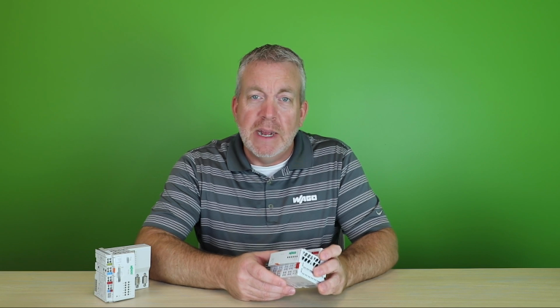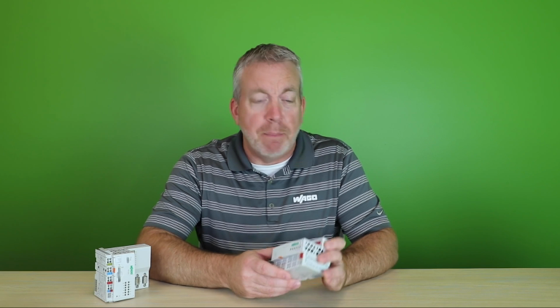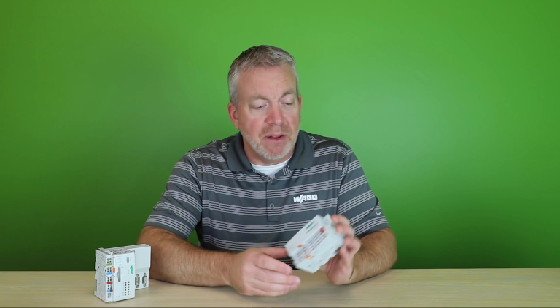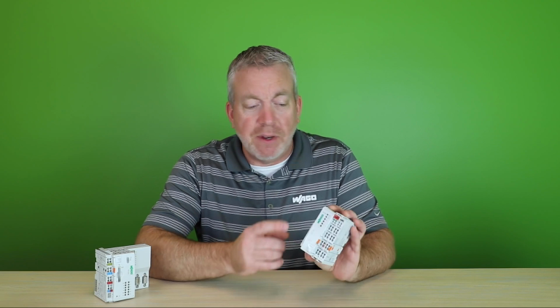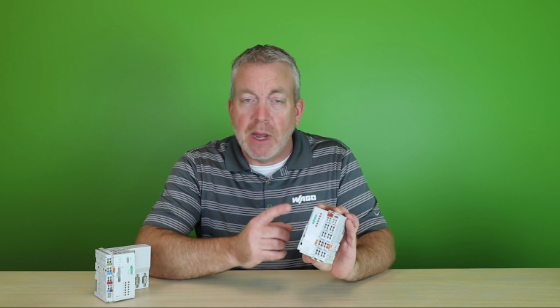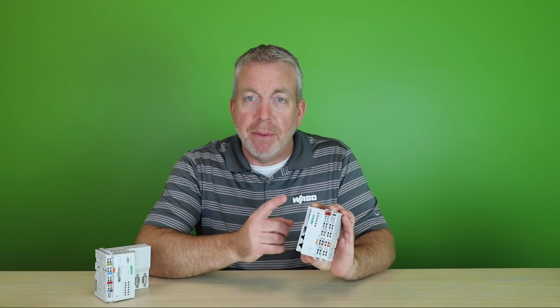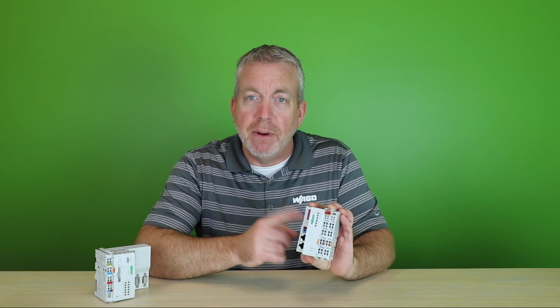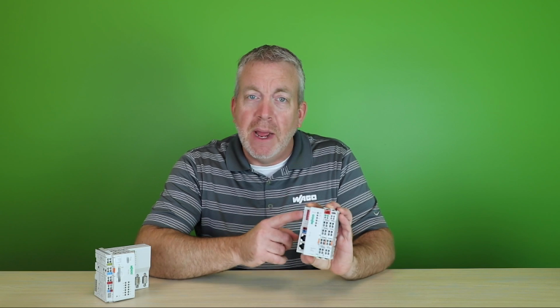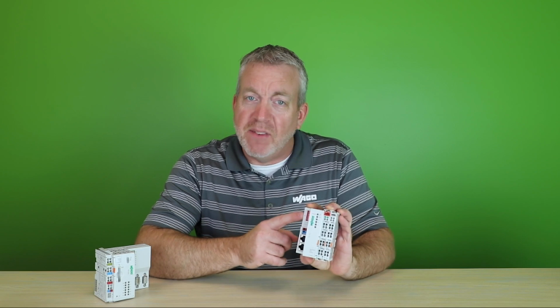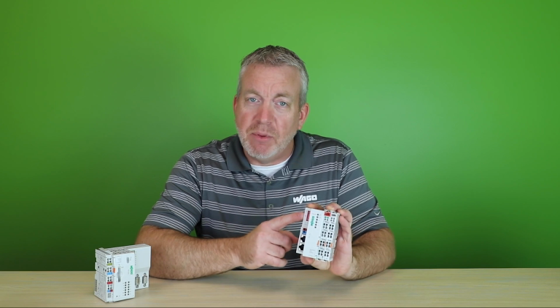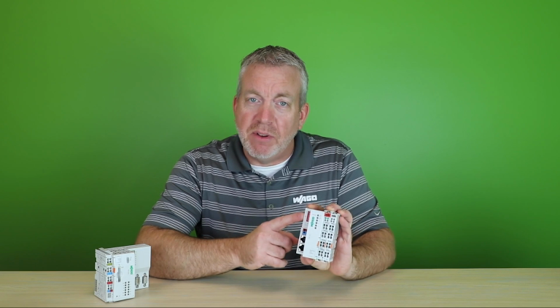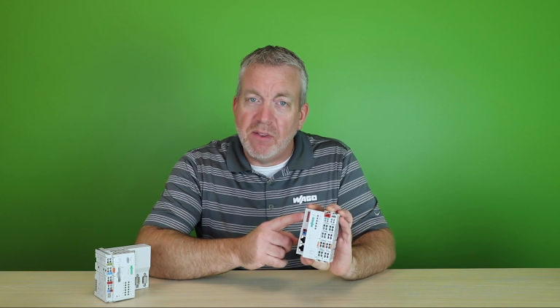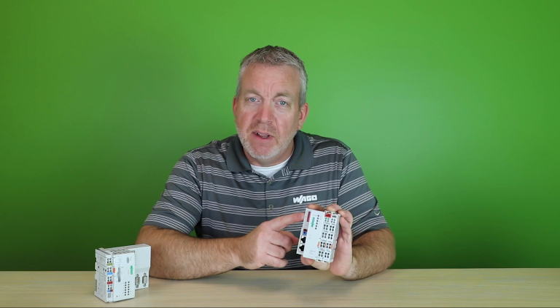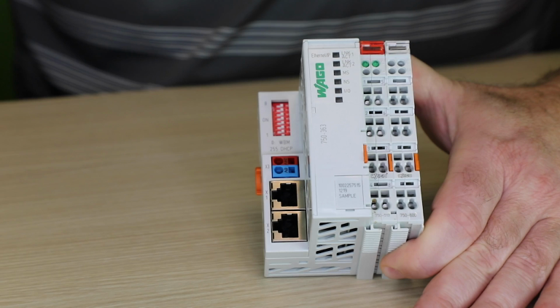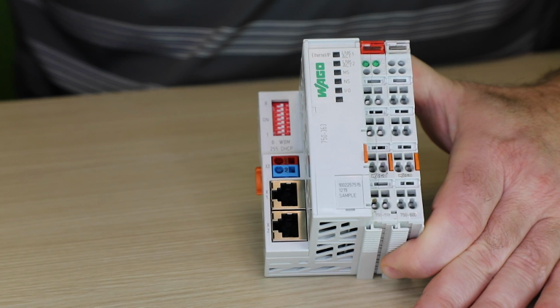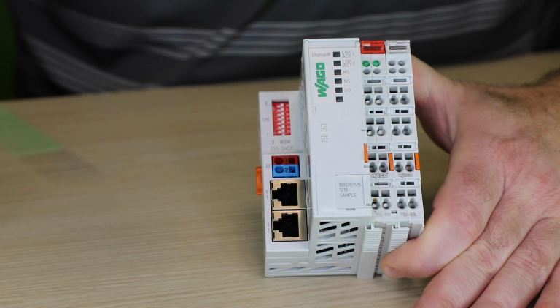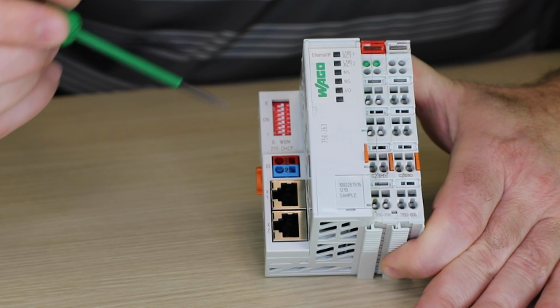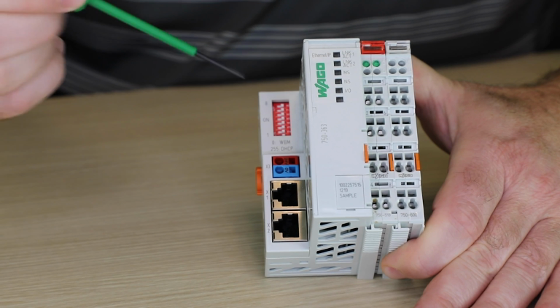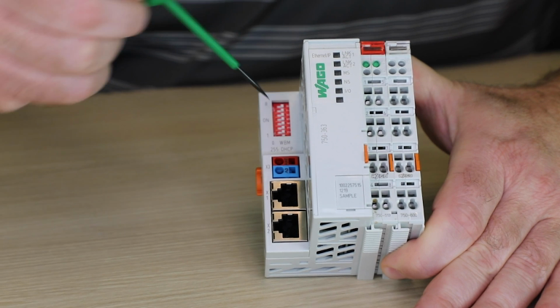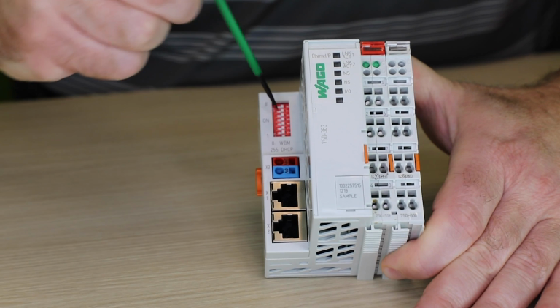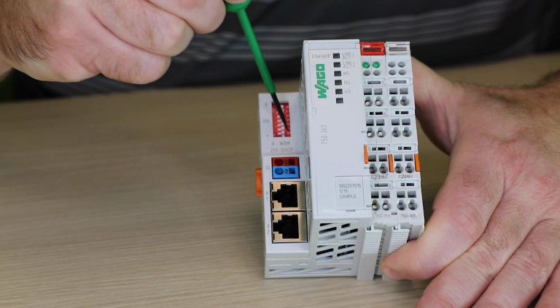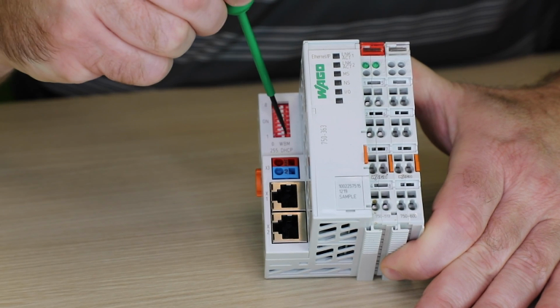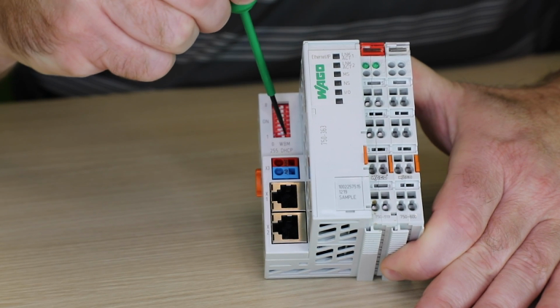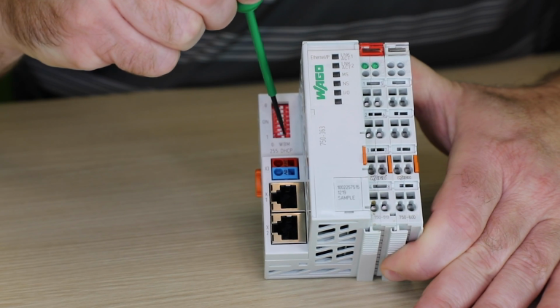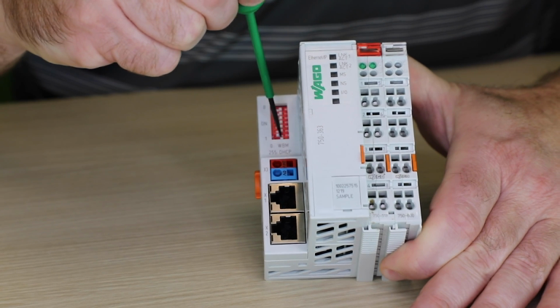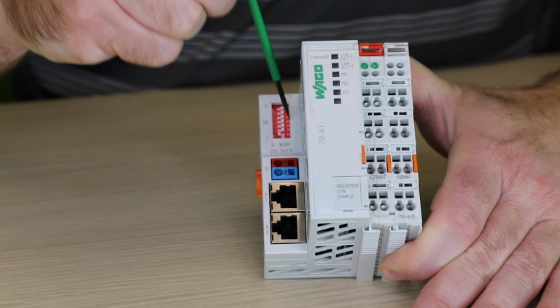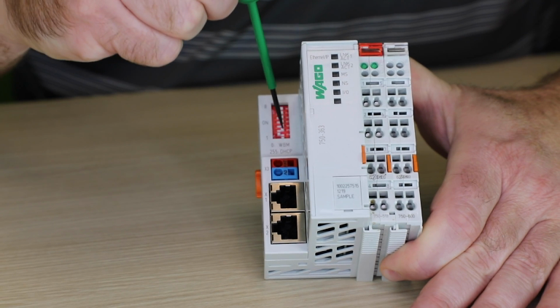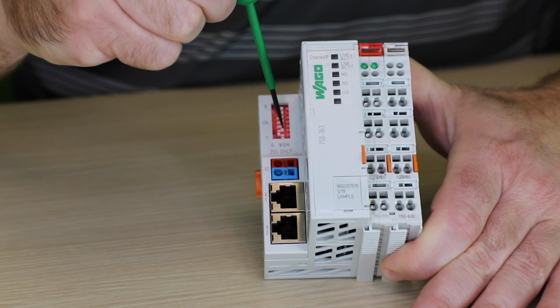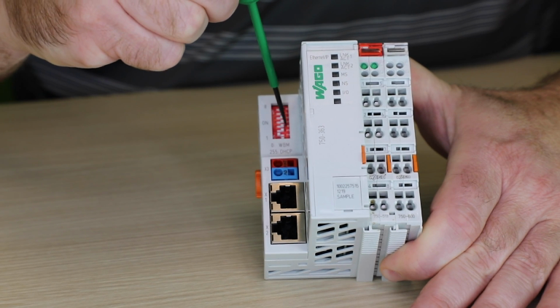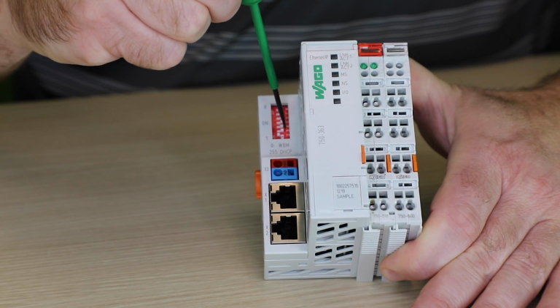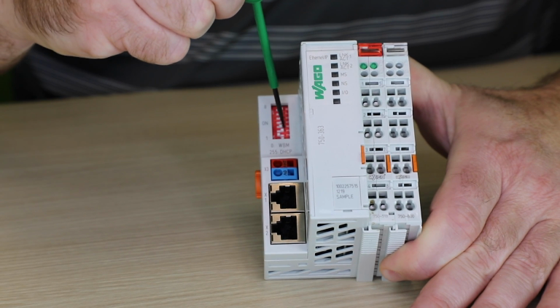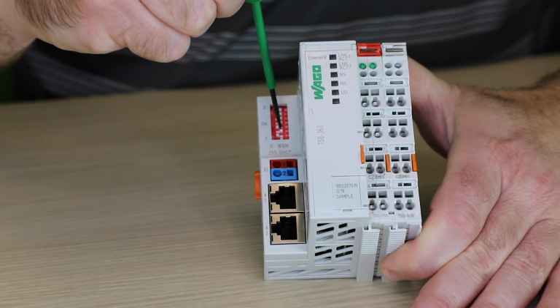If the PLC or coupler has DIP switches, simply position the DIP switches to set the fourth octet of the IP address.